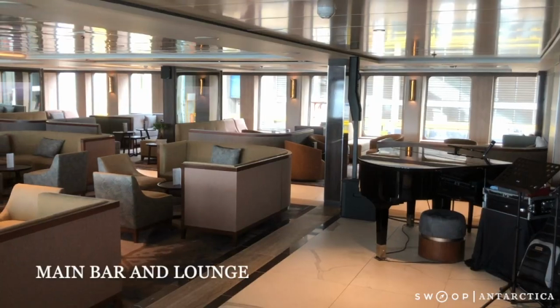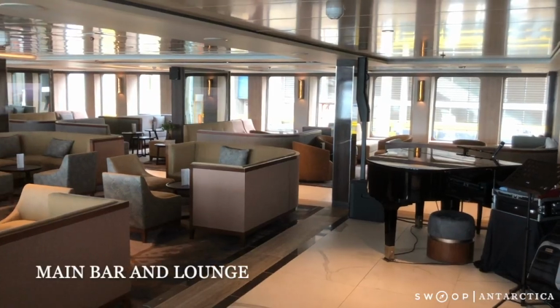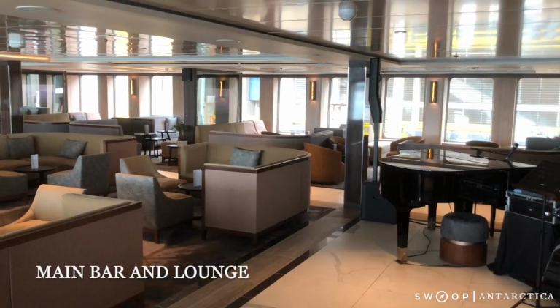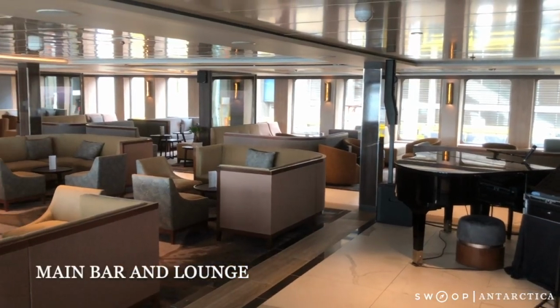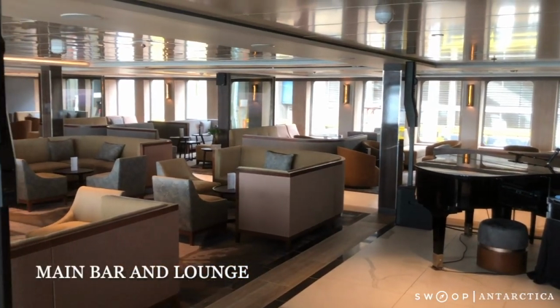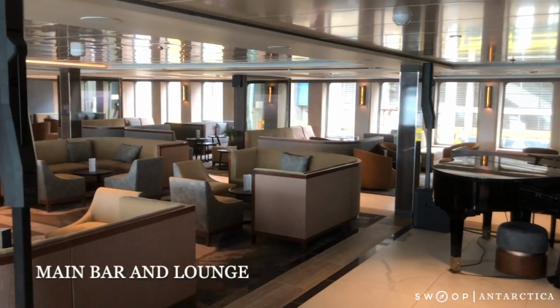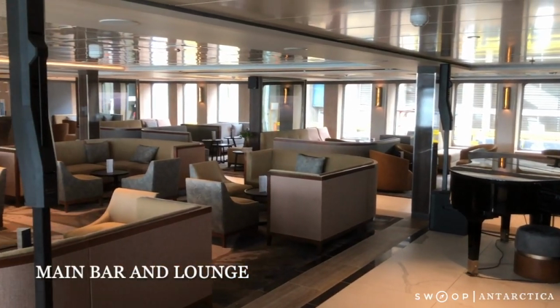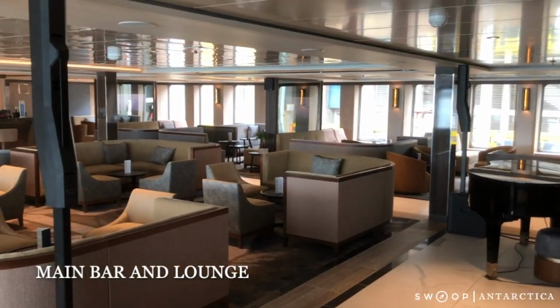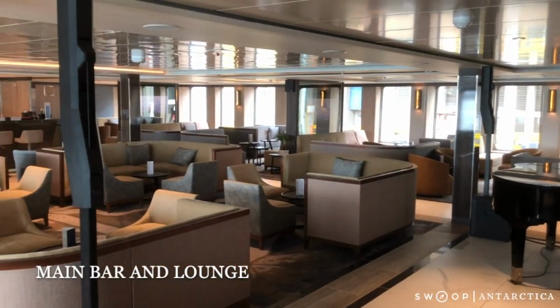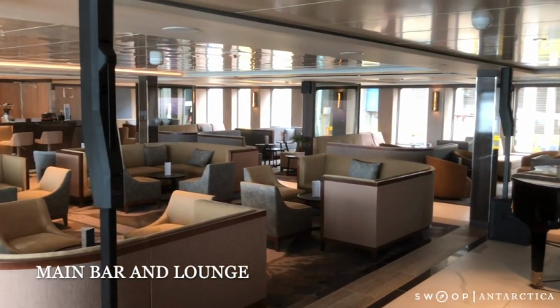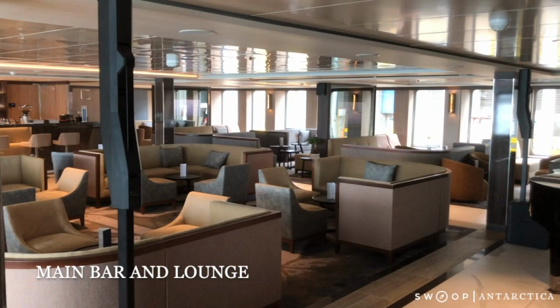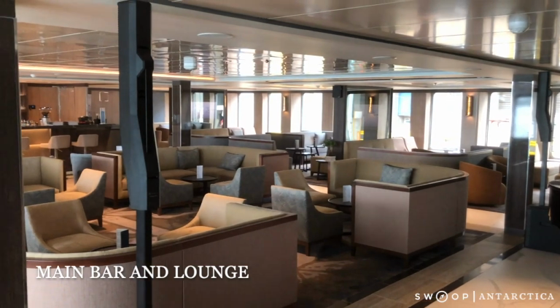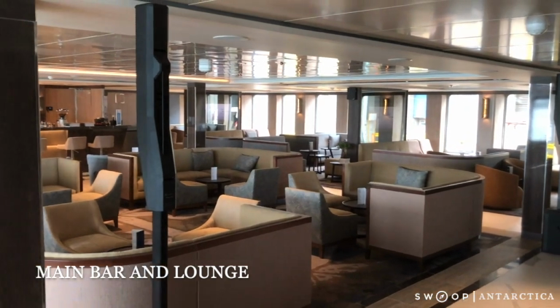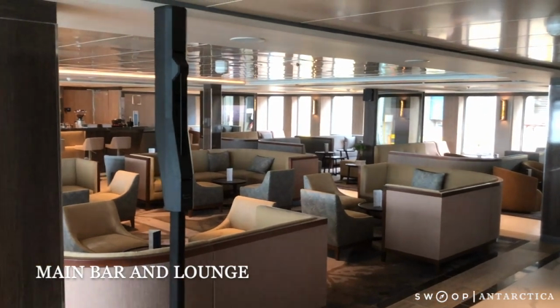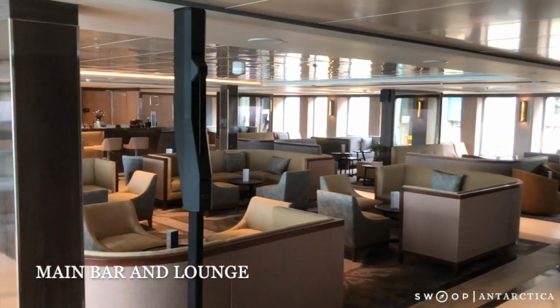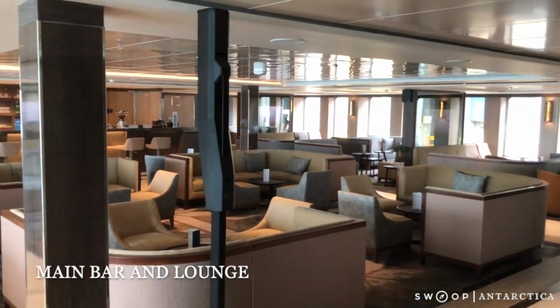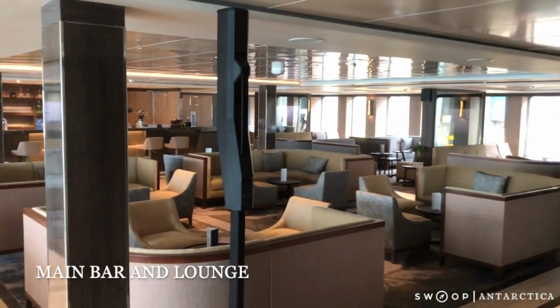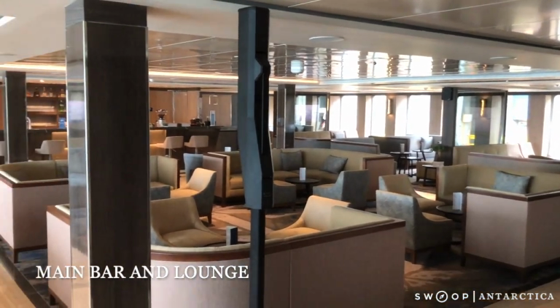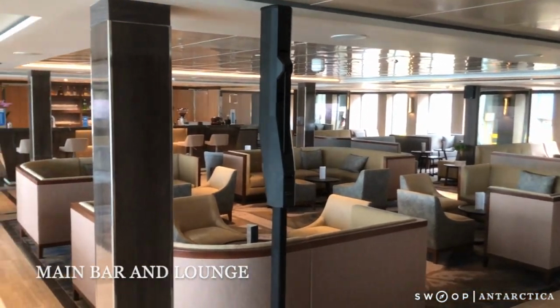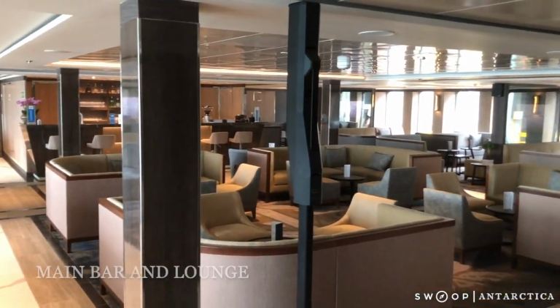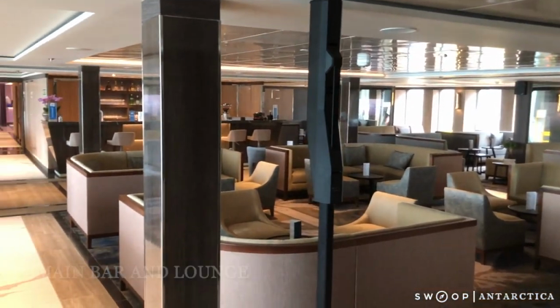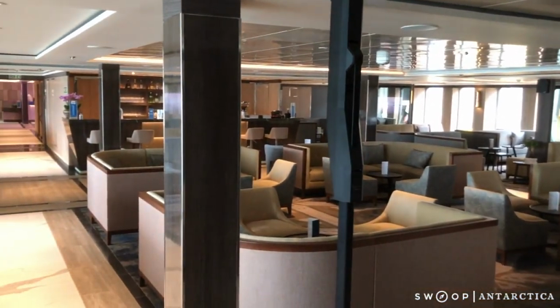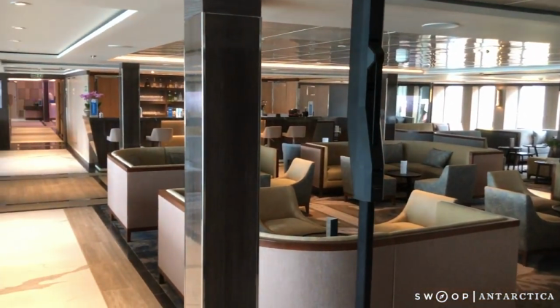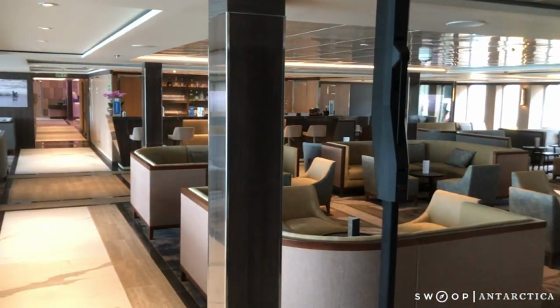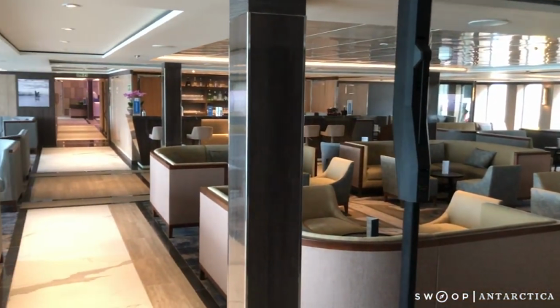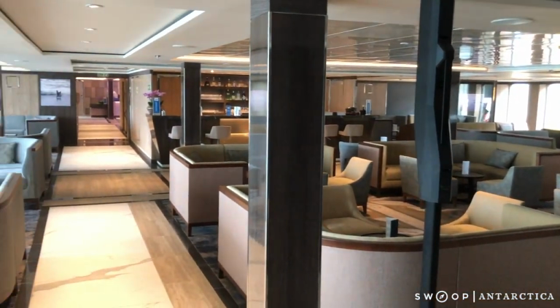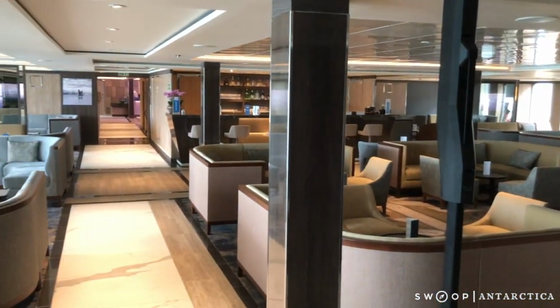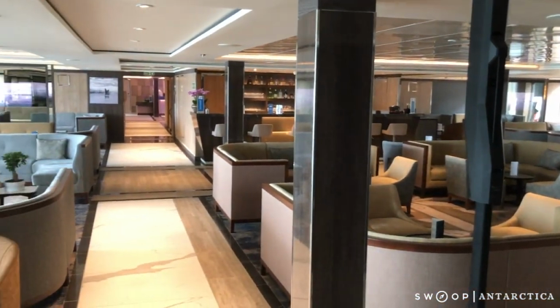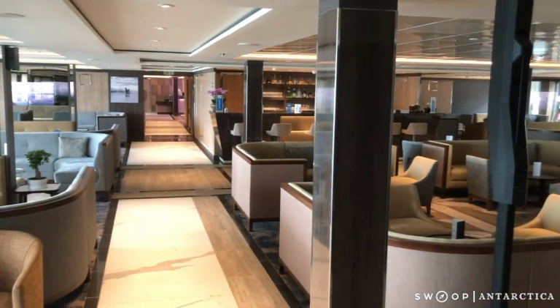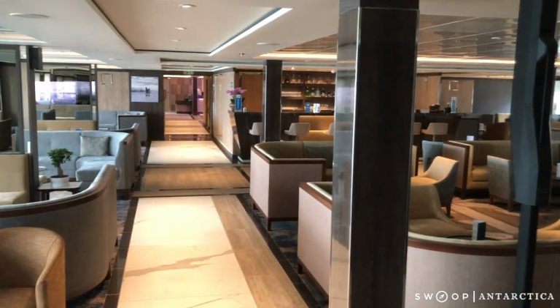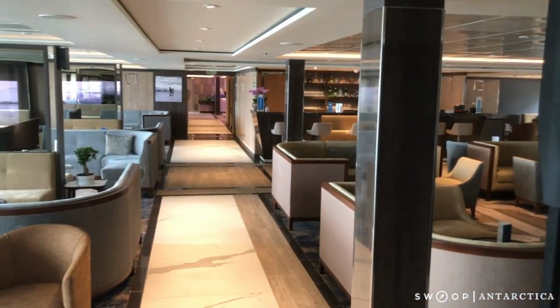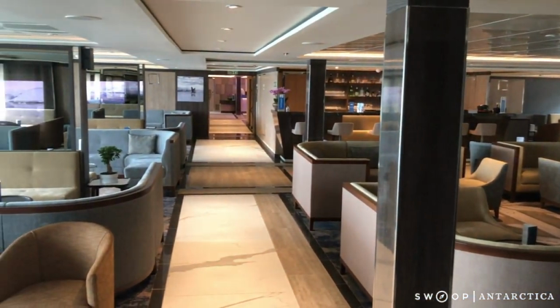Just off the main reception area, there's this really nice bar and lounge. I particularly love the huge windows down either side.